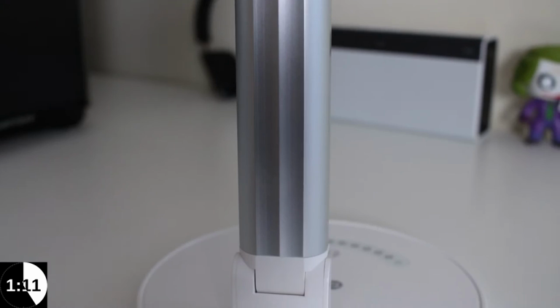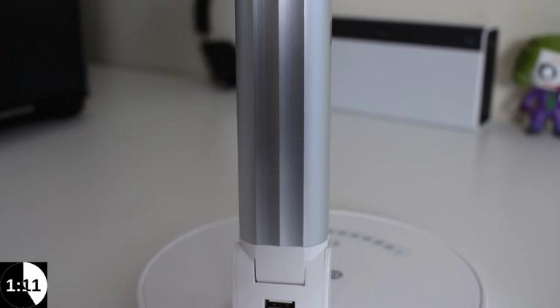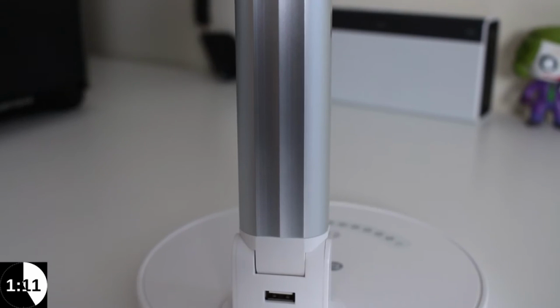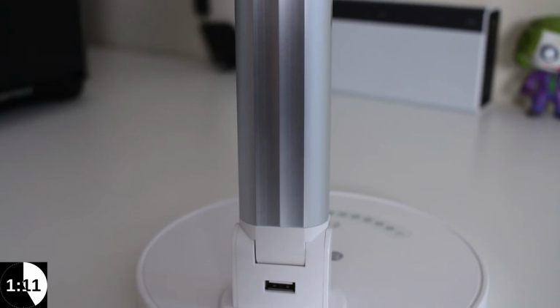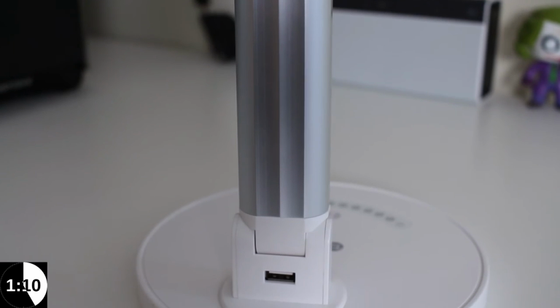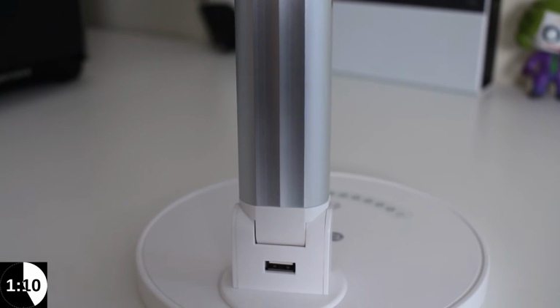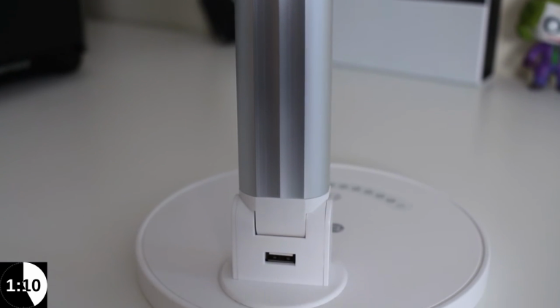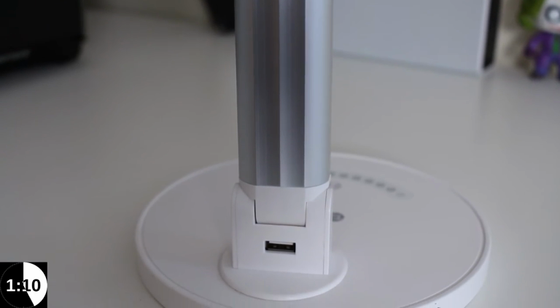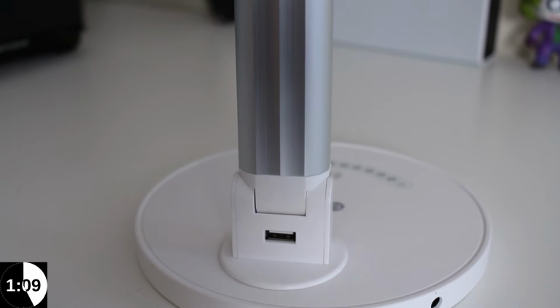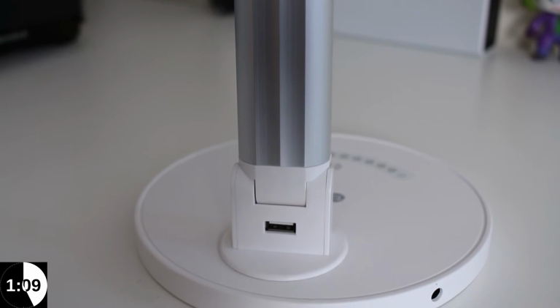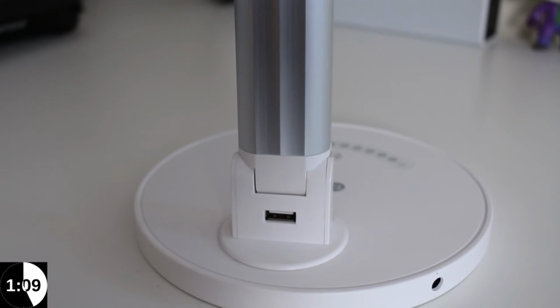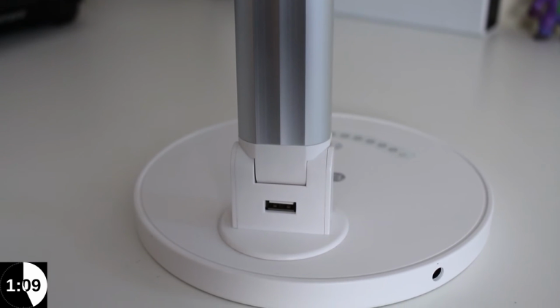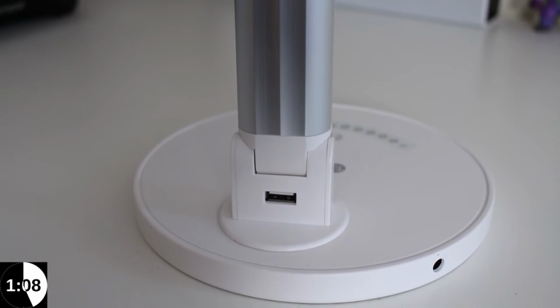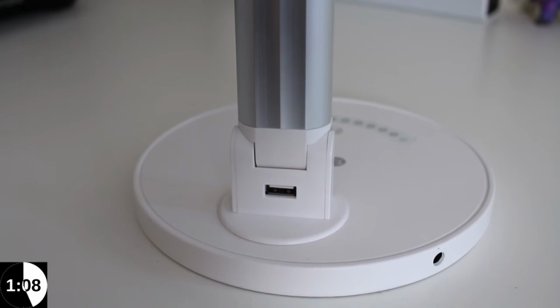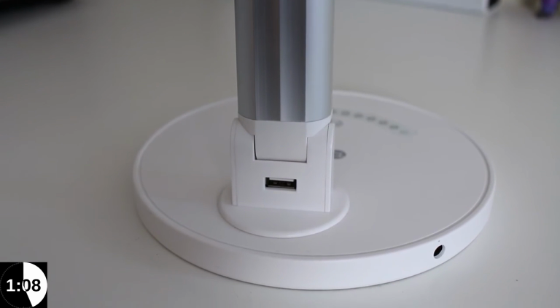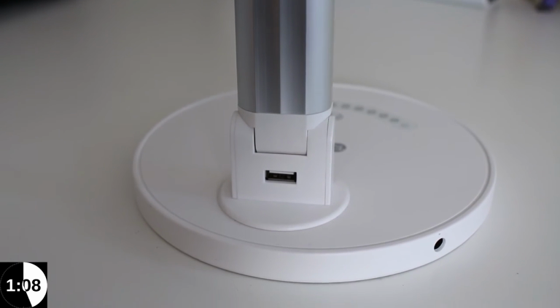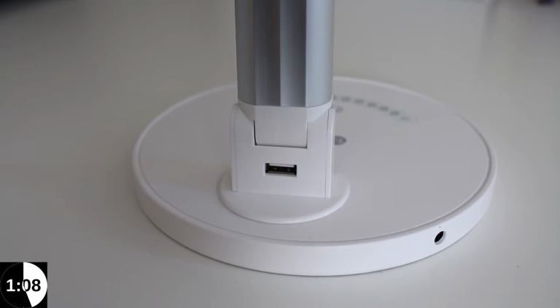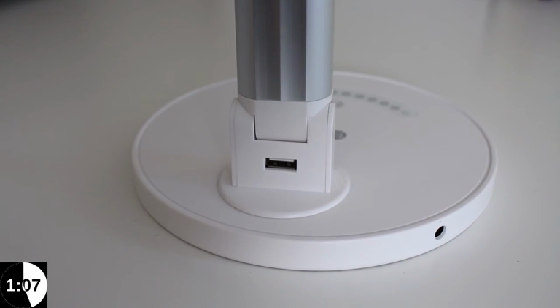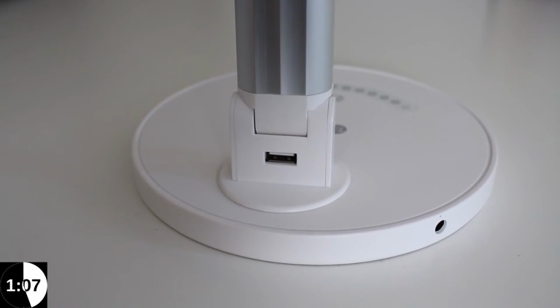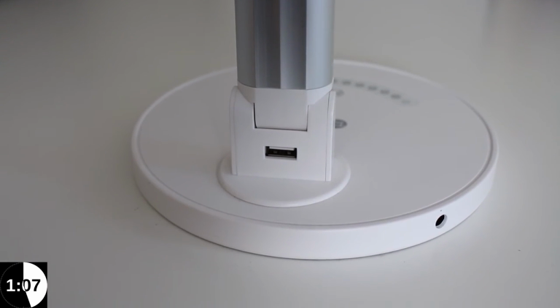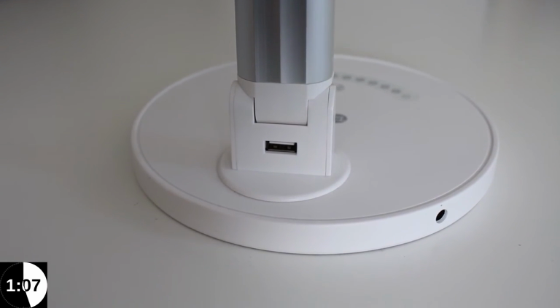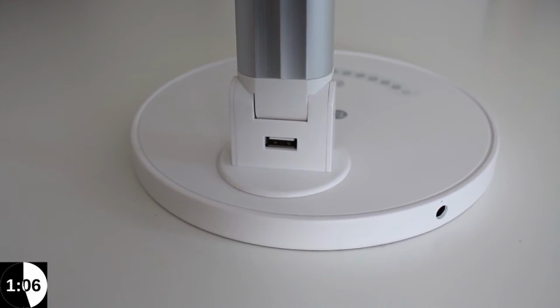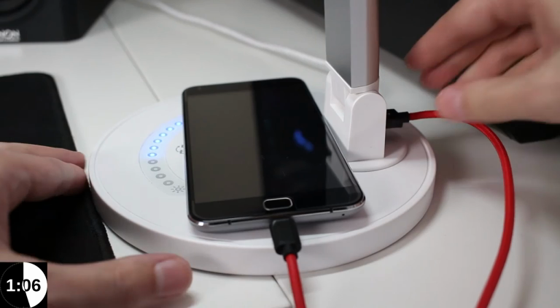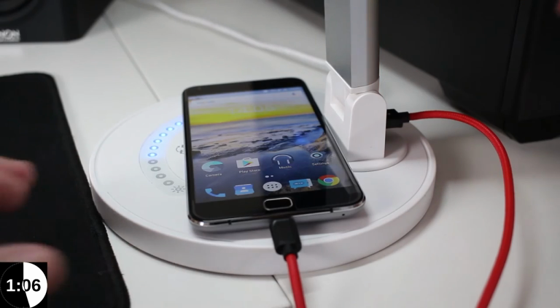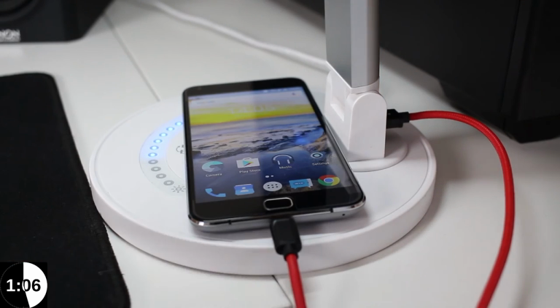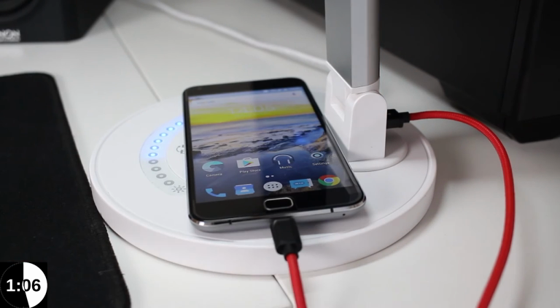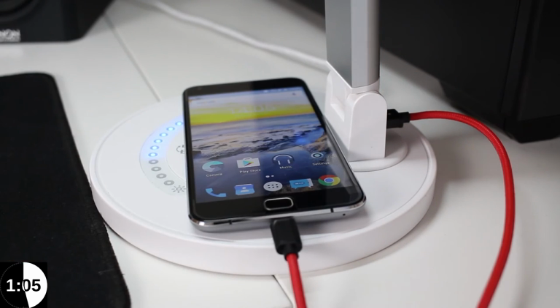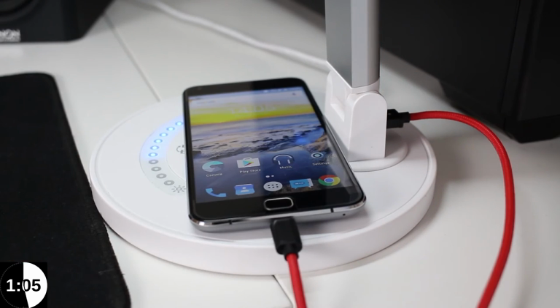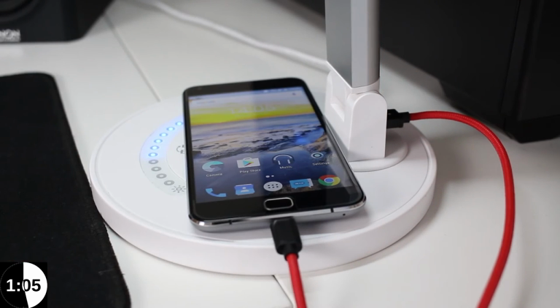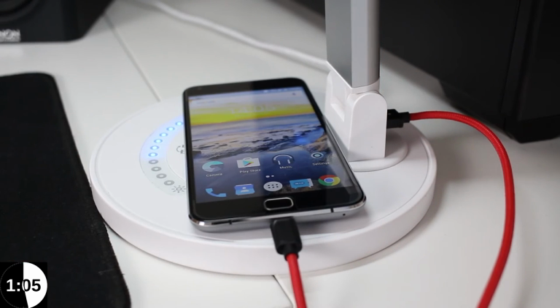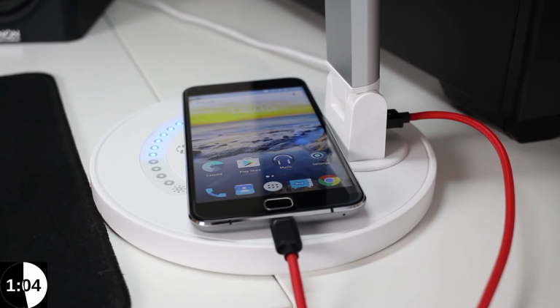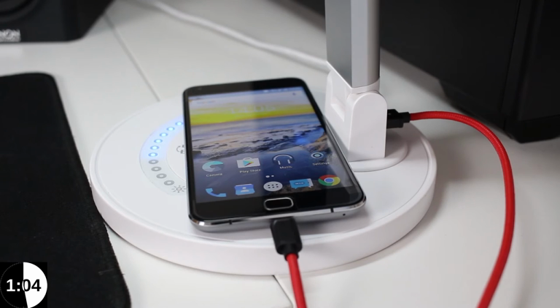The next cool thing about this is it does have a USB port, so that means you can put it next to your bed and charge your phone overnight if you want to.